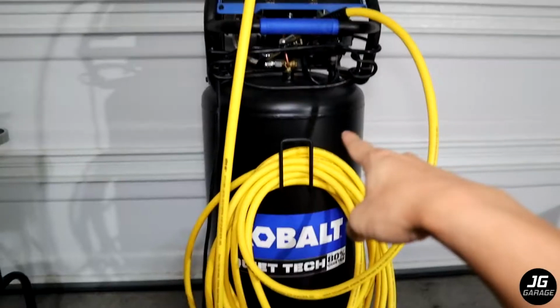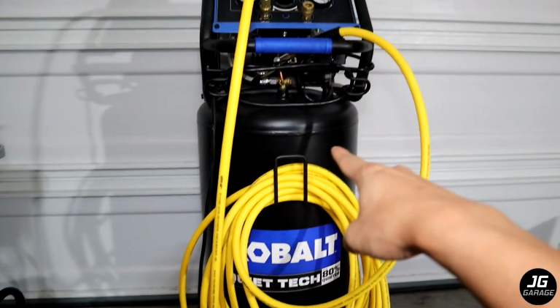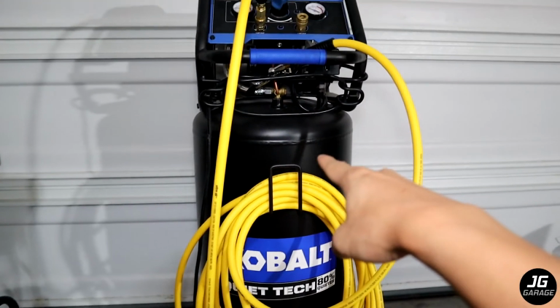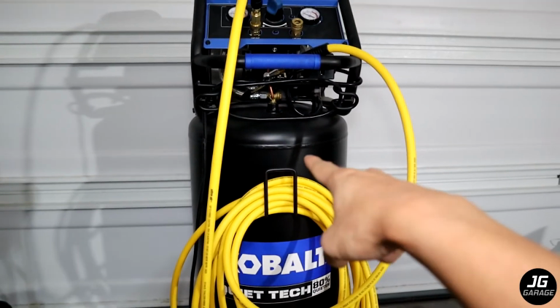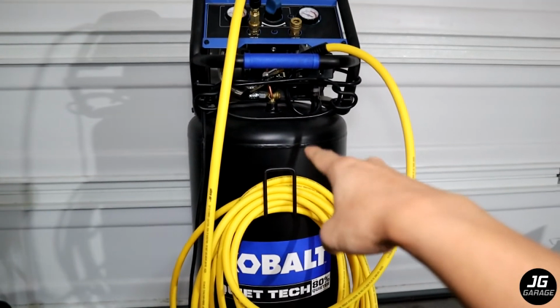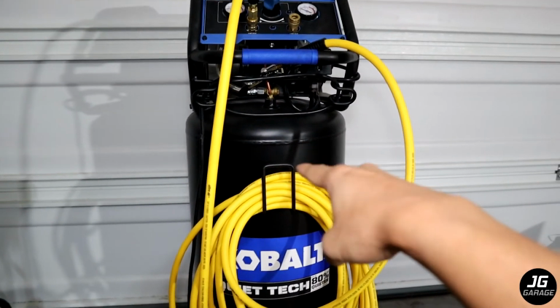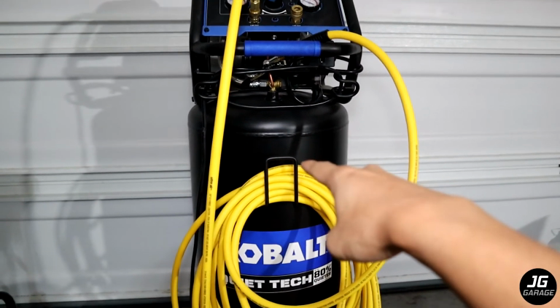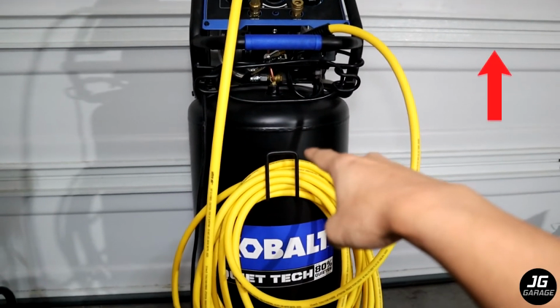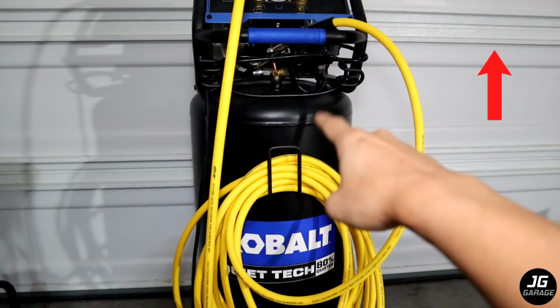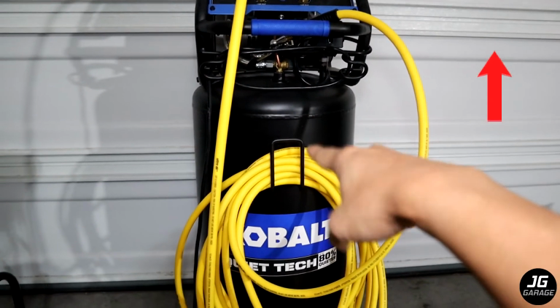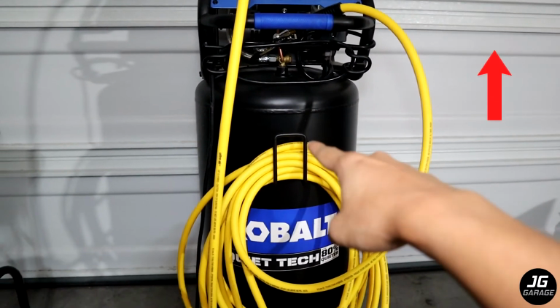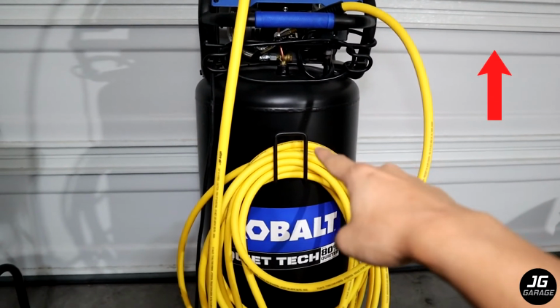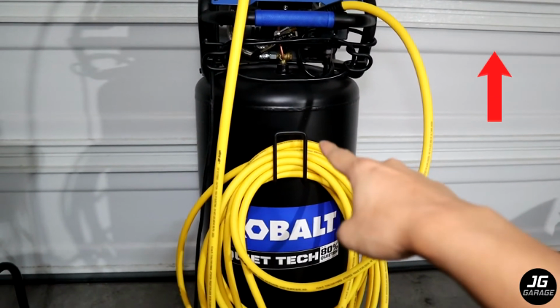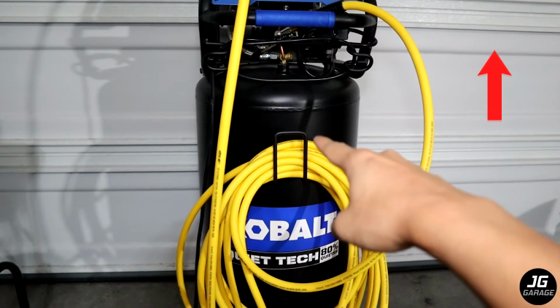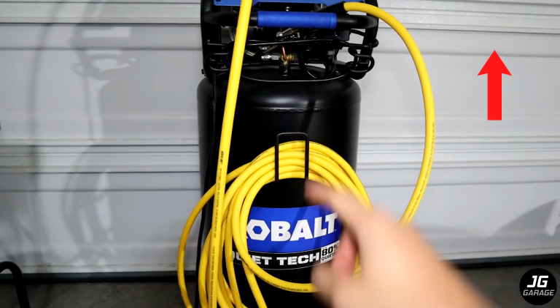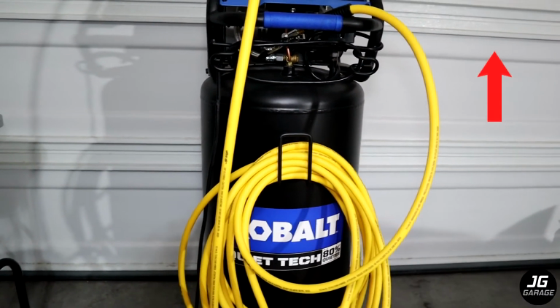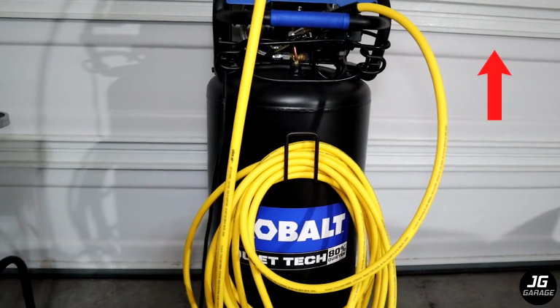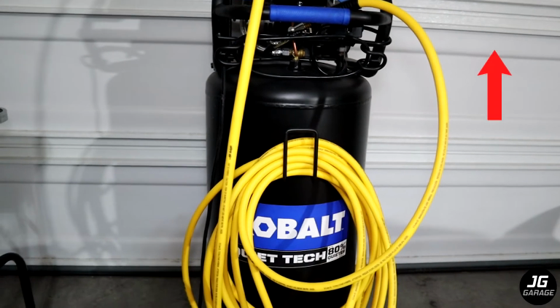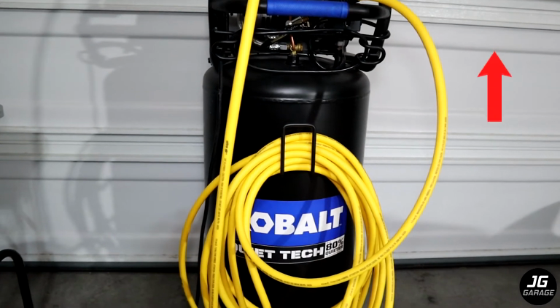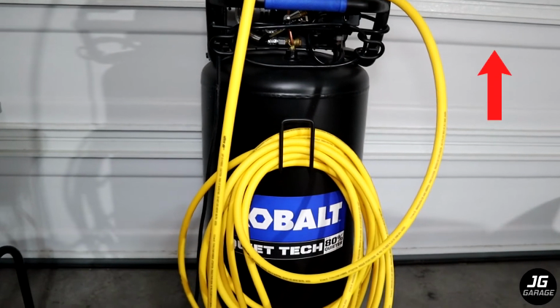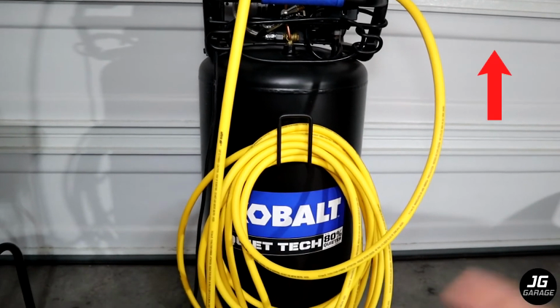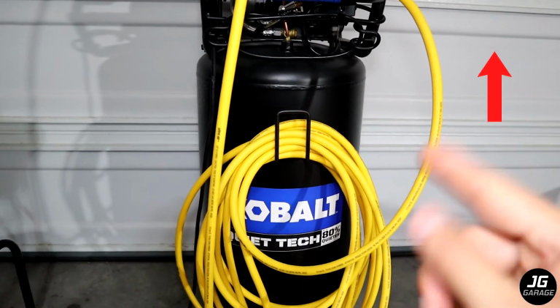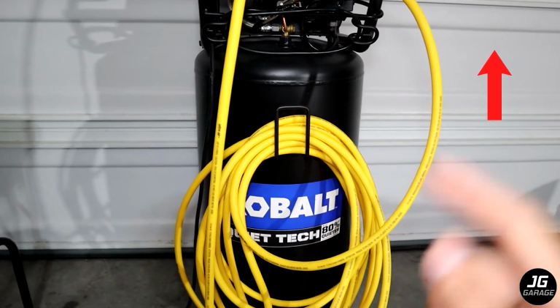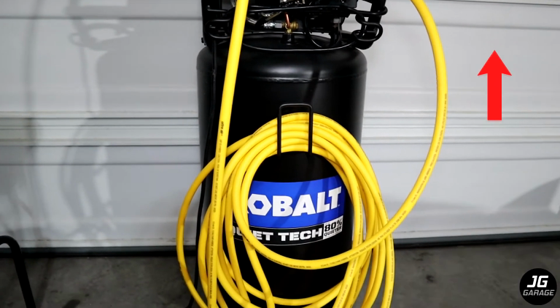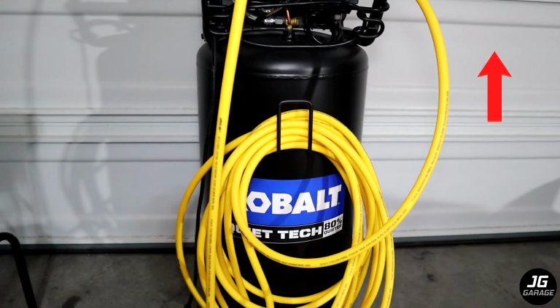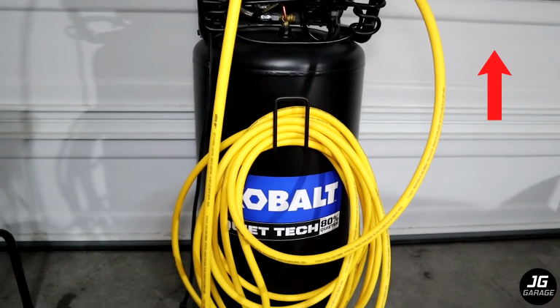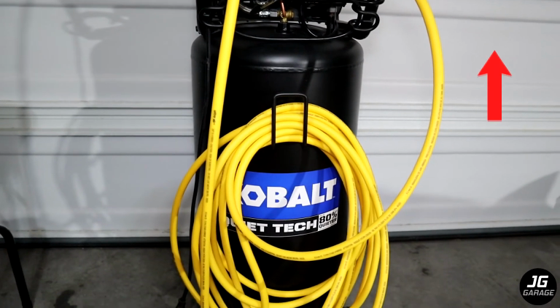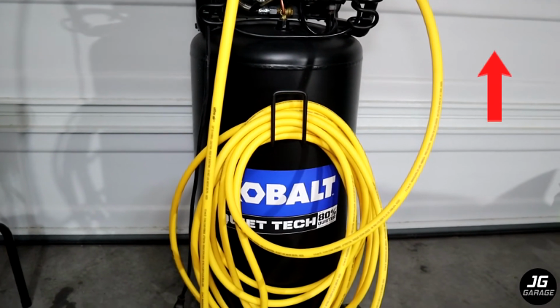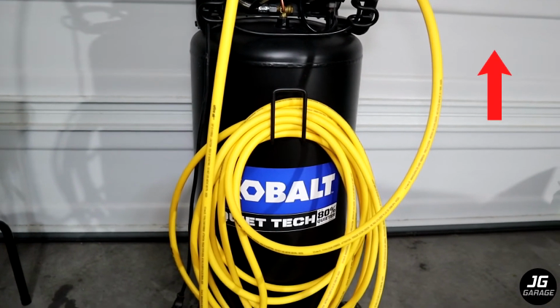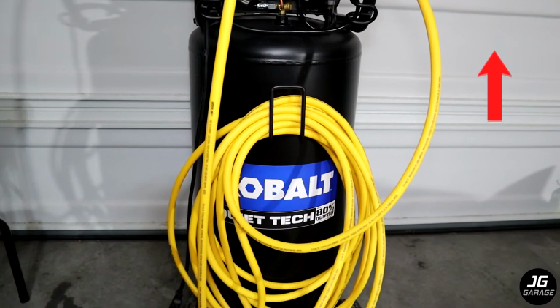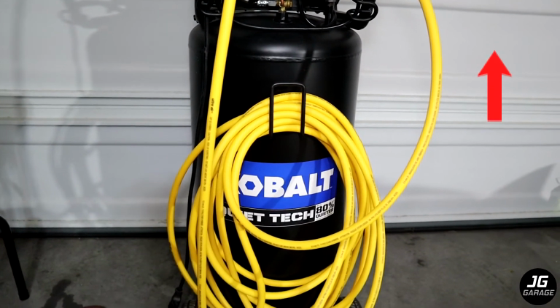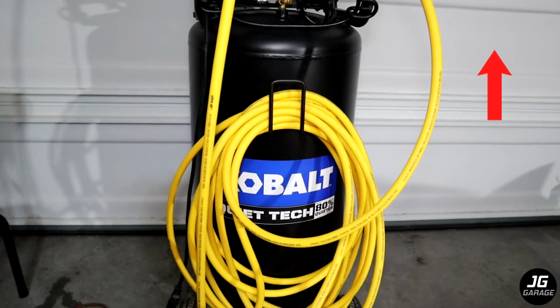If you want to see my review on this Cobalt air compressor, make sure to check out my video on that. You can also click the card on the top right.